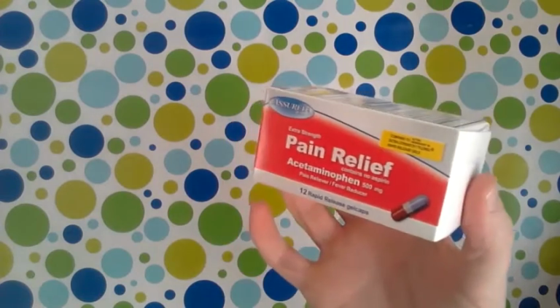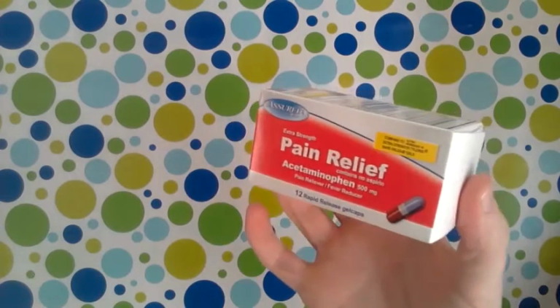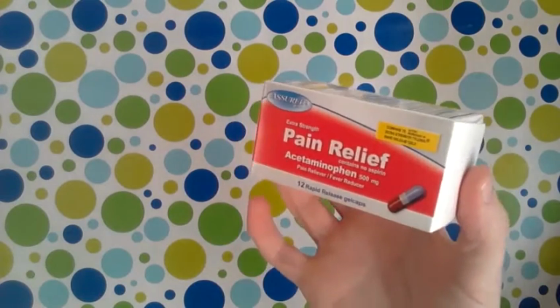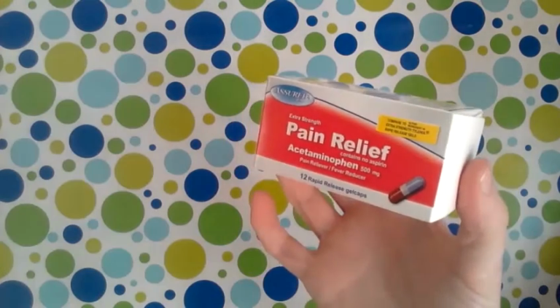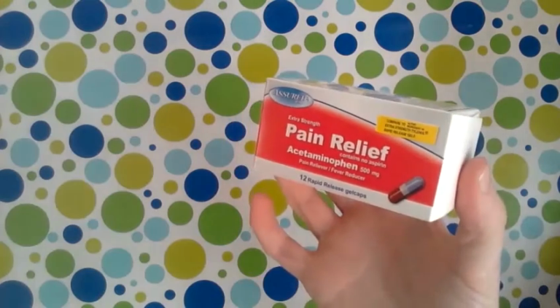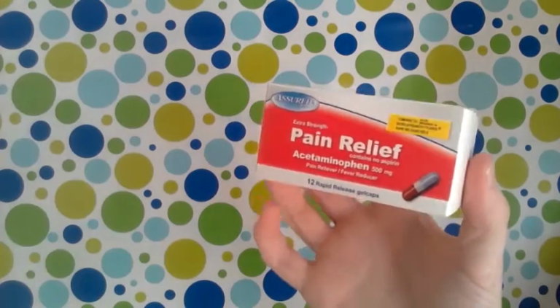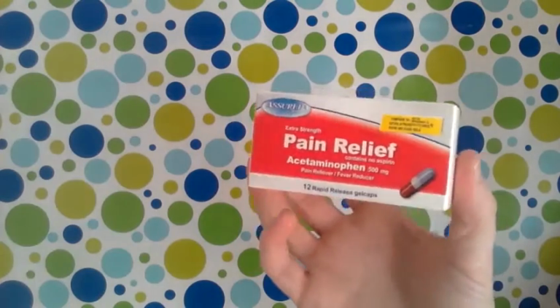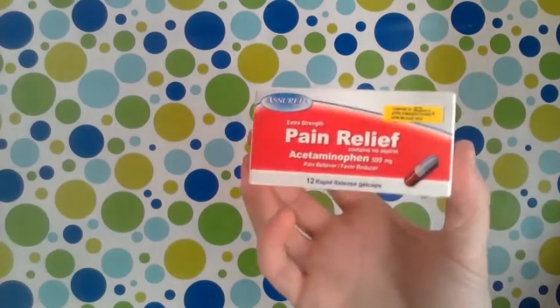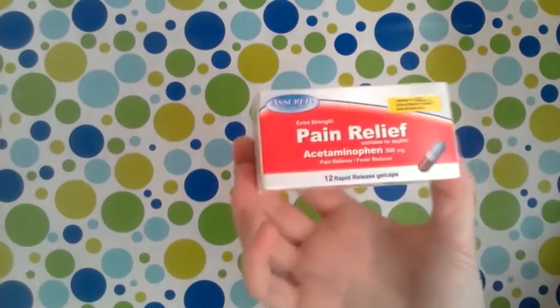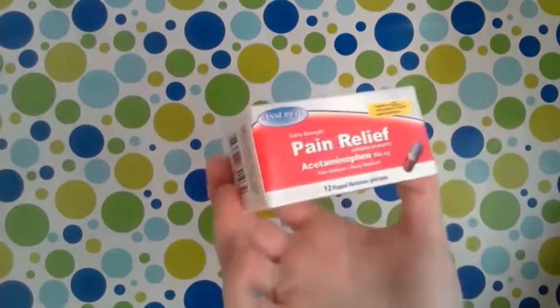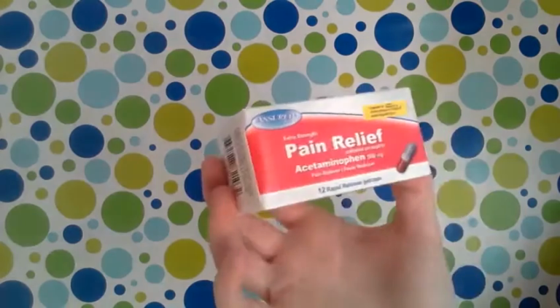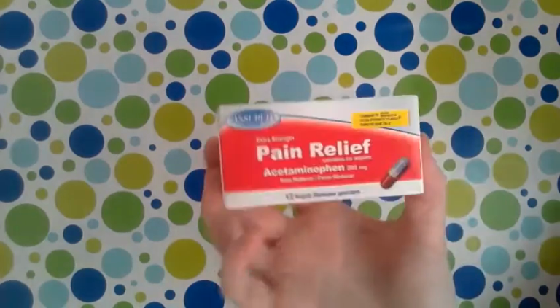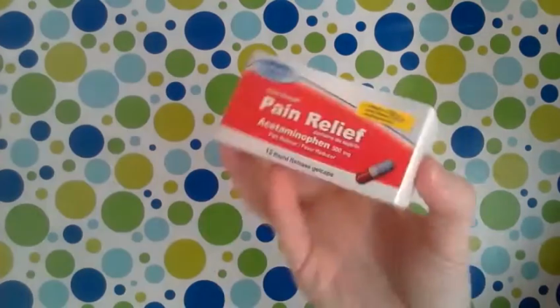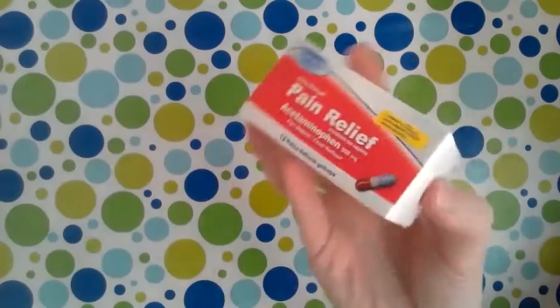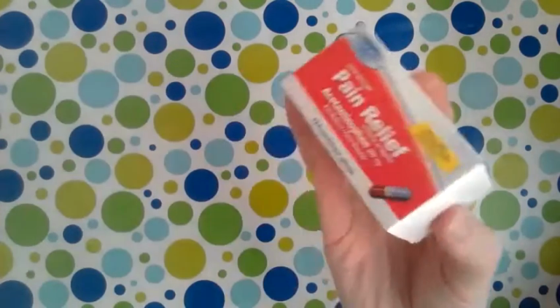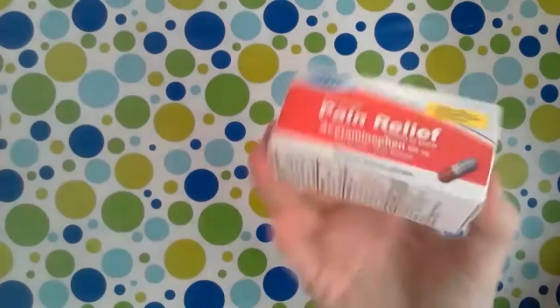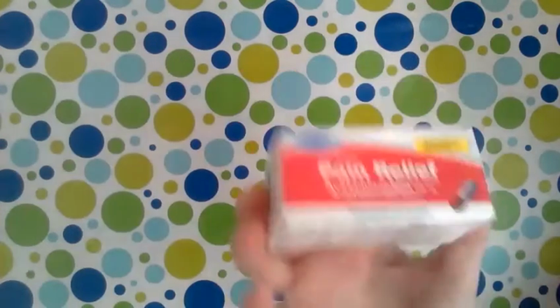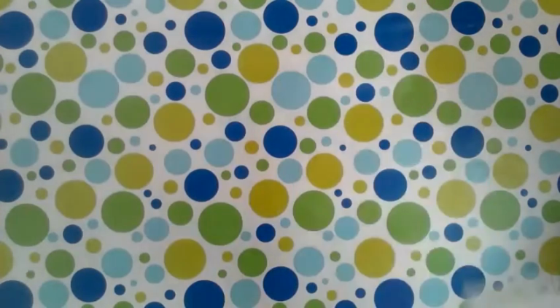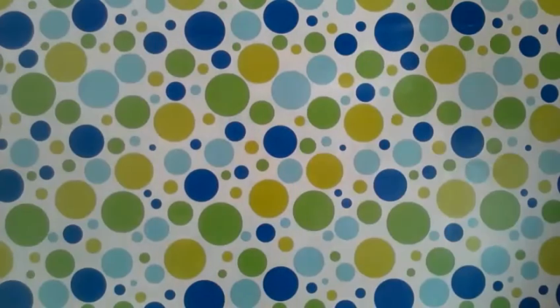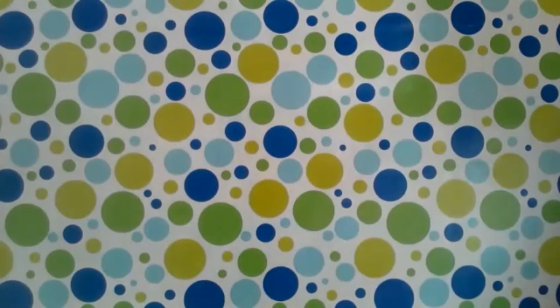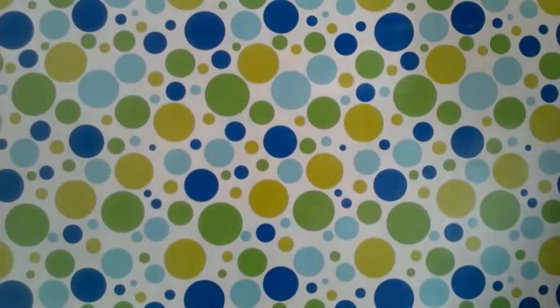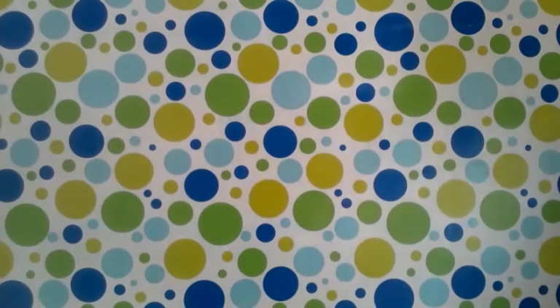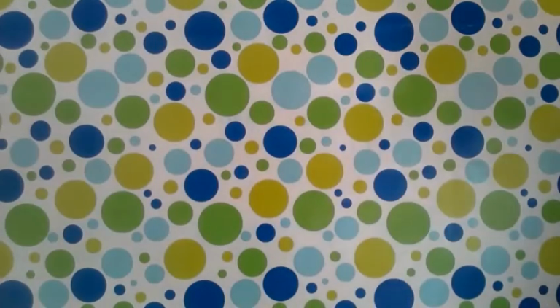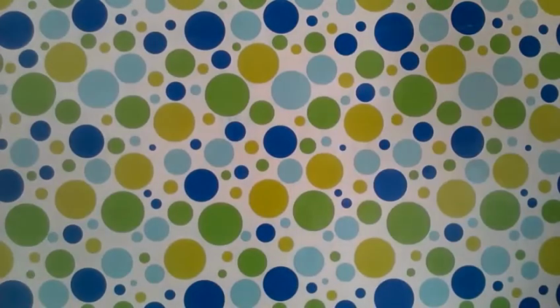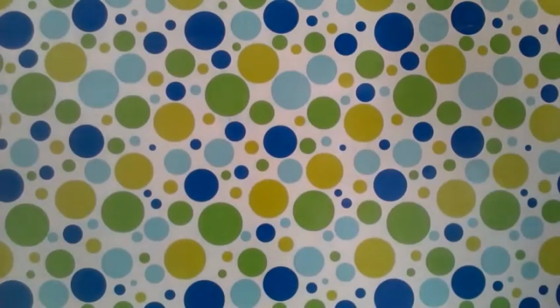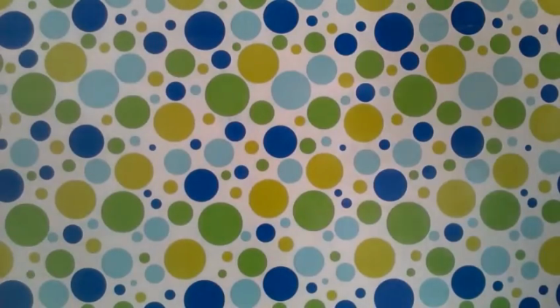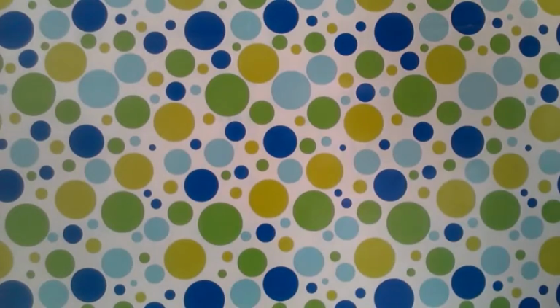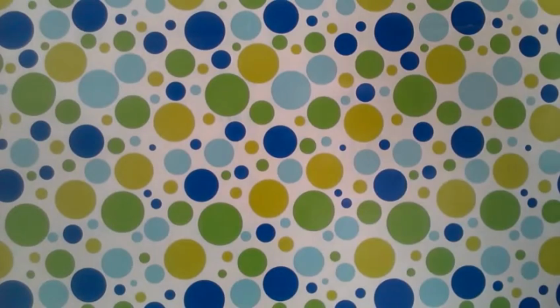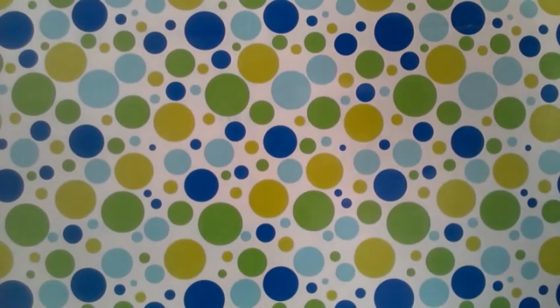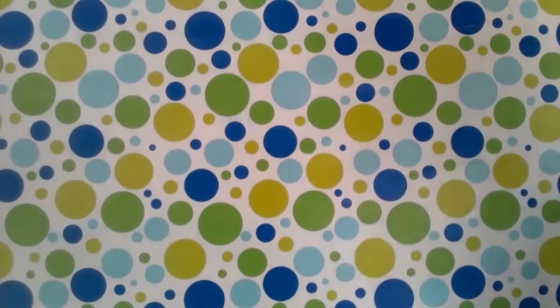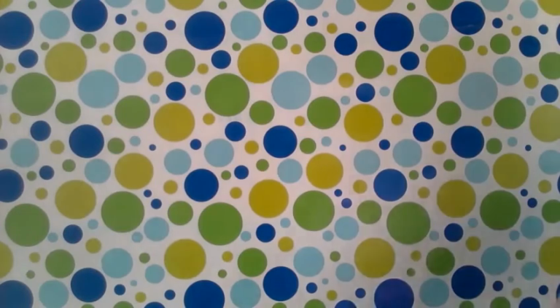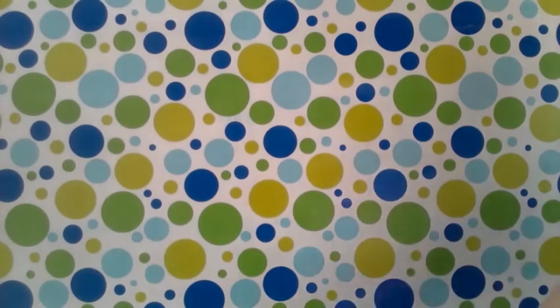We got the knockoff brand of Tylenol because I've been using that all week — my head's been killing me and we're almost out.